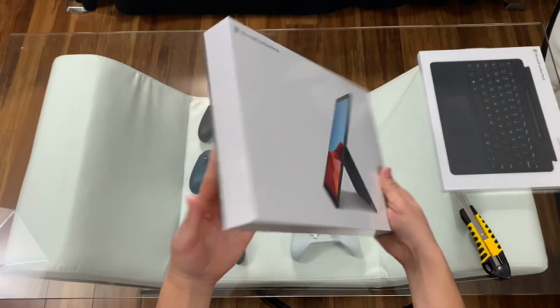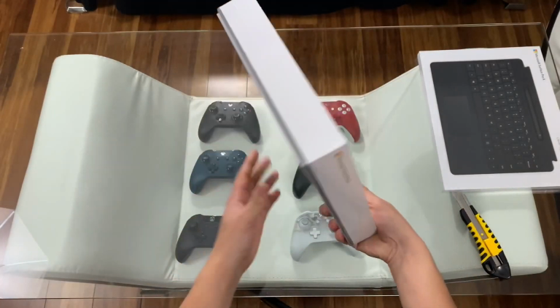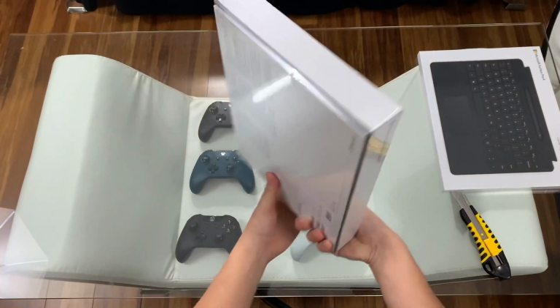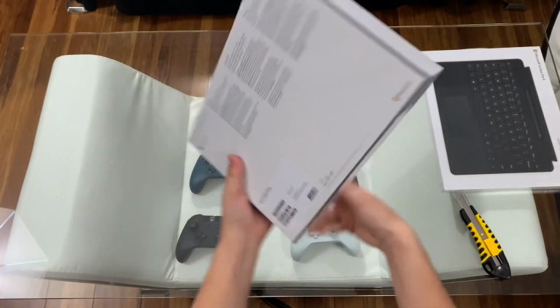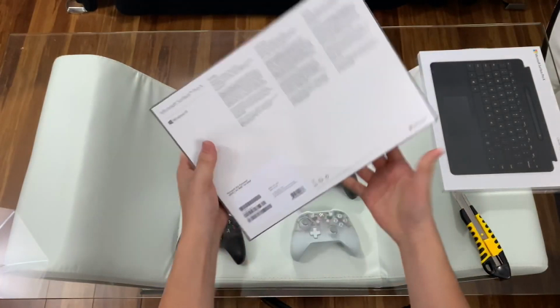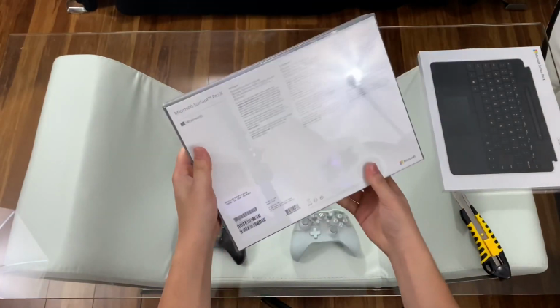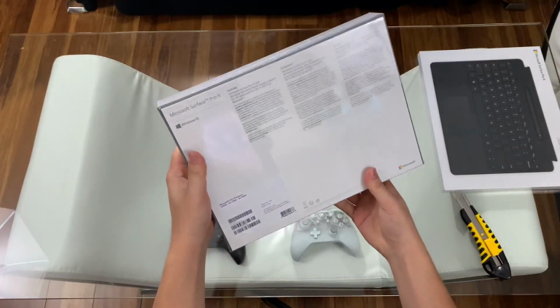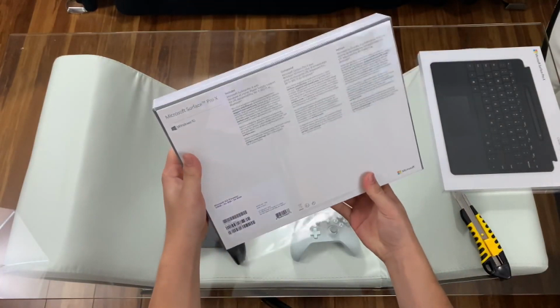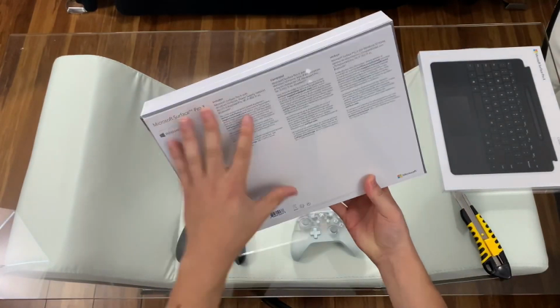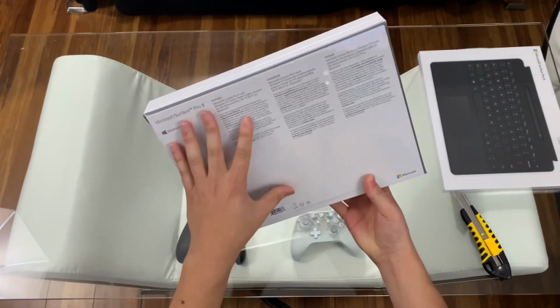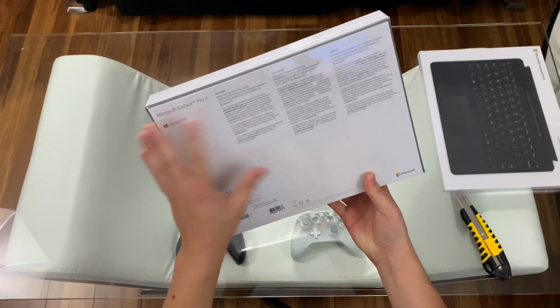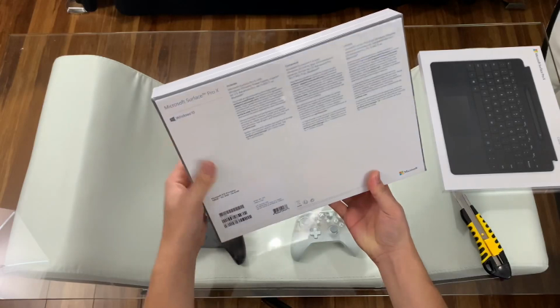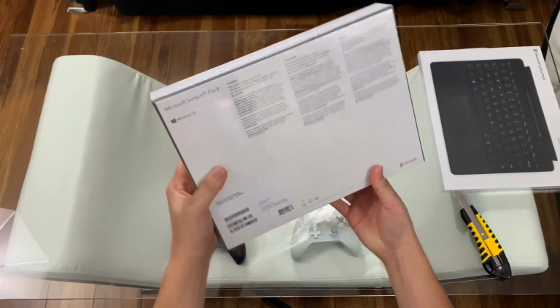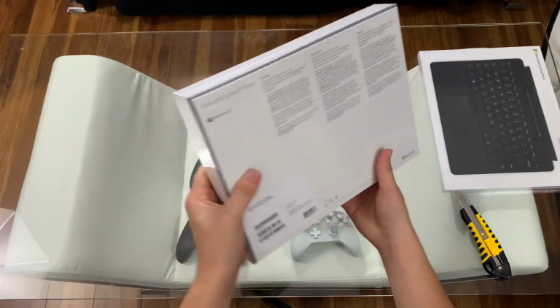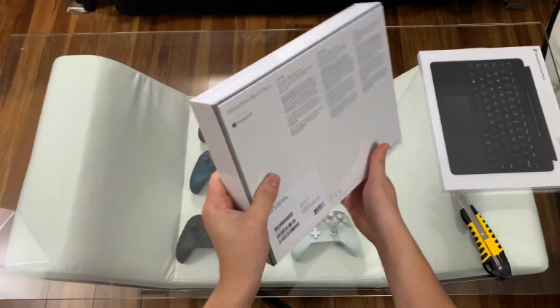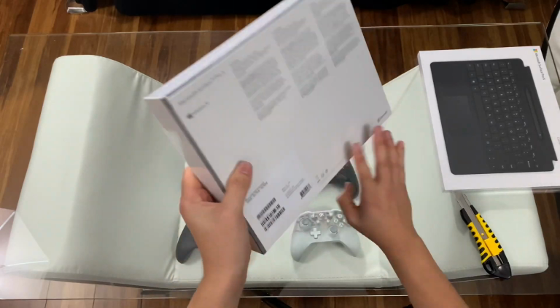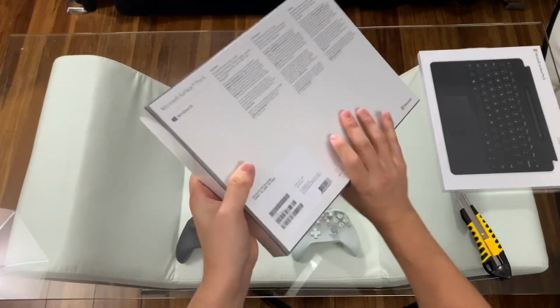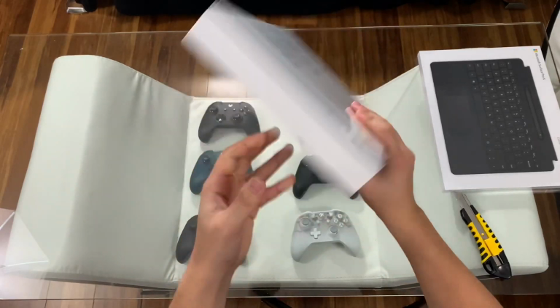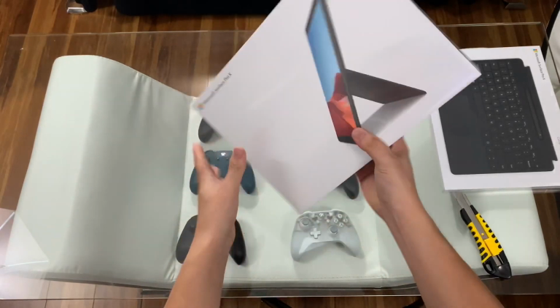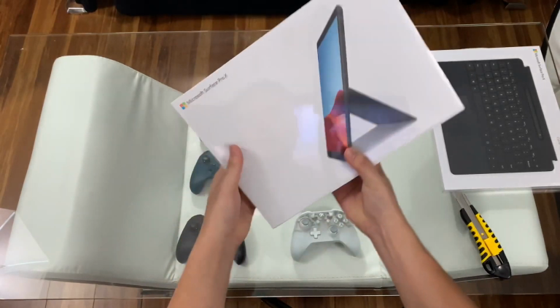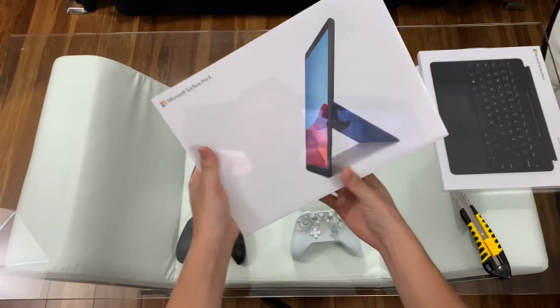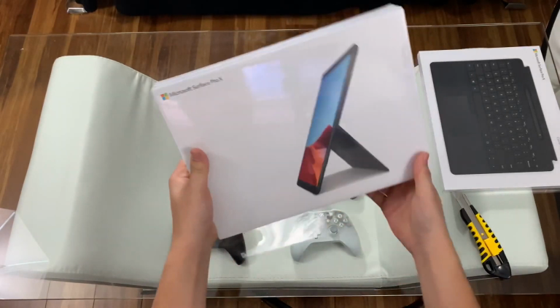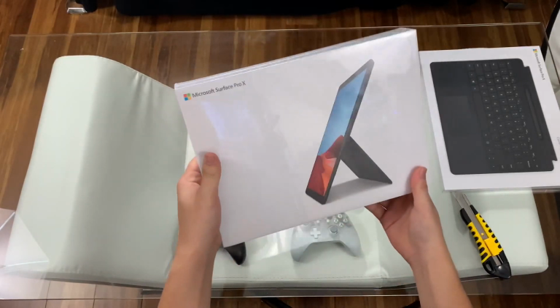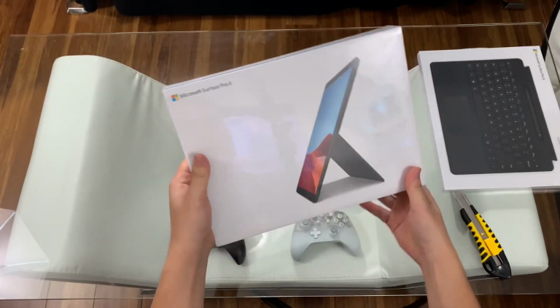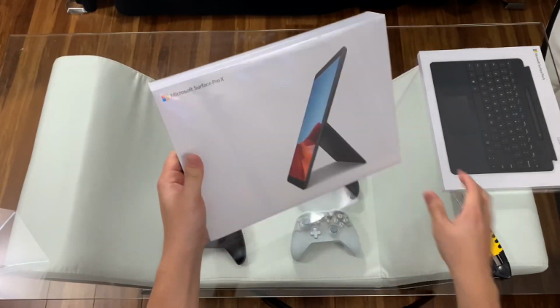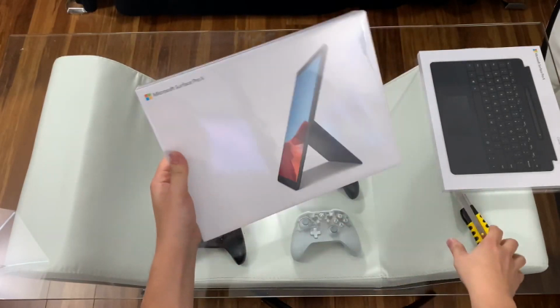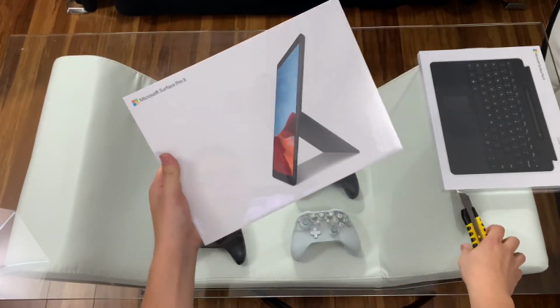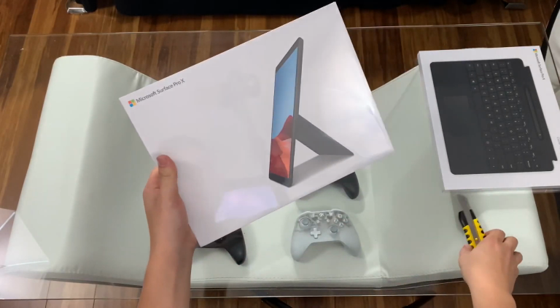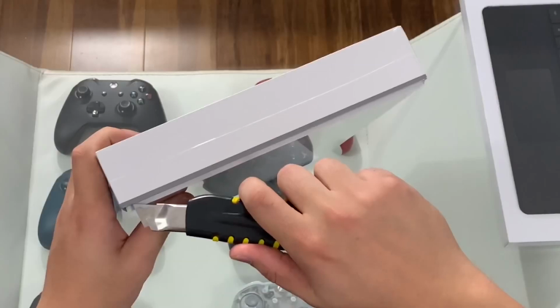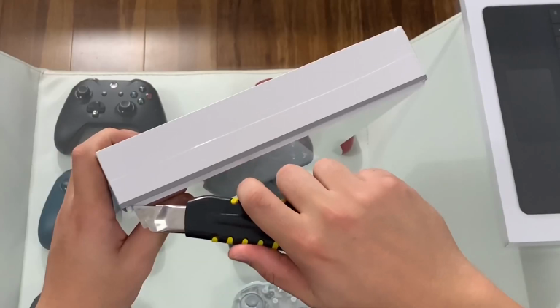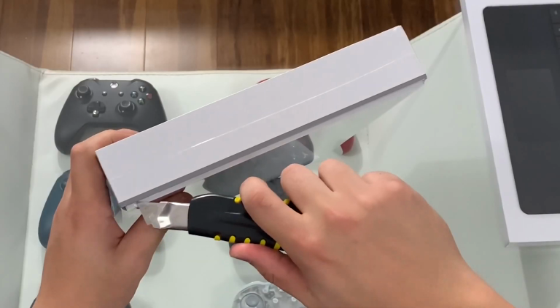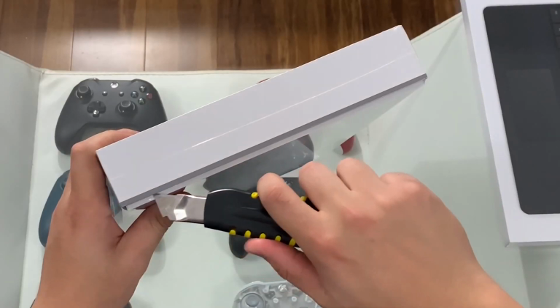Nice, beautiful, simple packaging. We have the base version that runs at $999. Let's open this up.